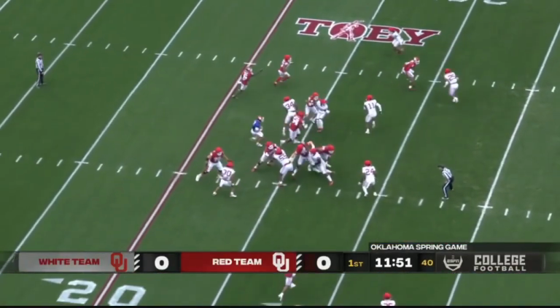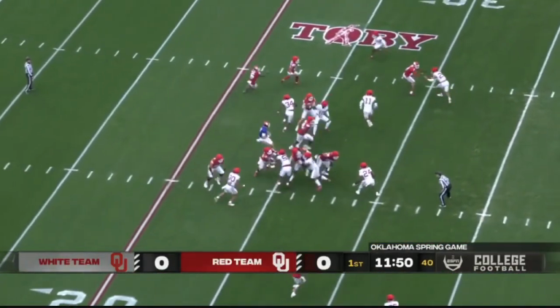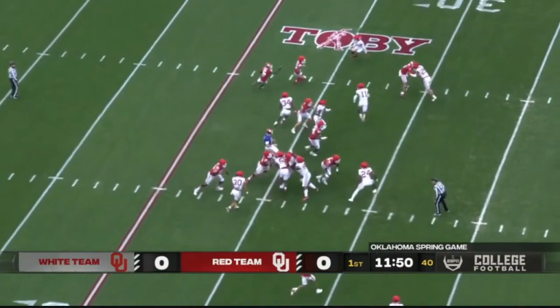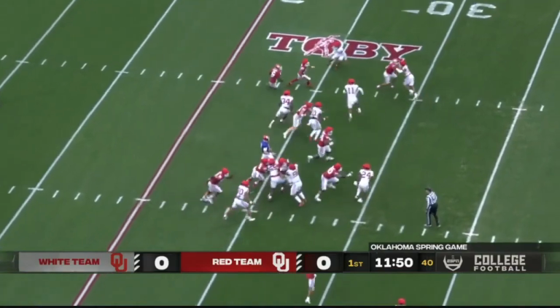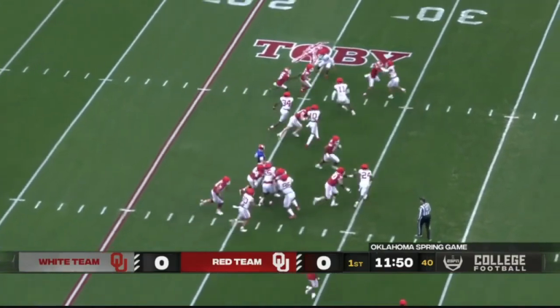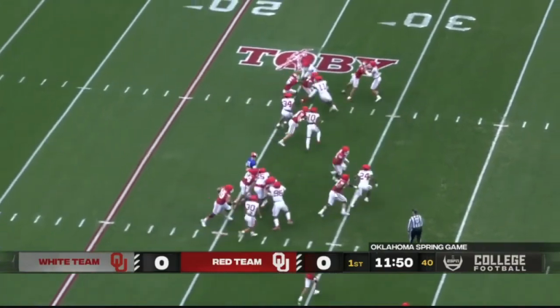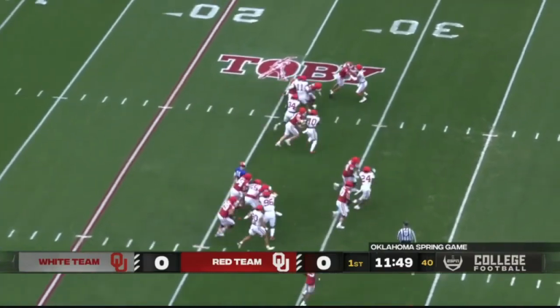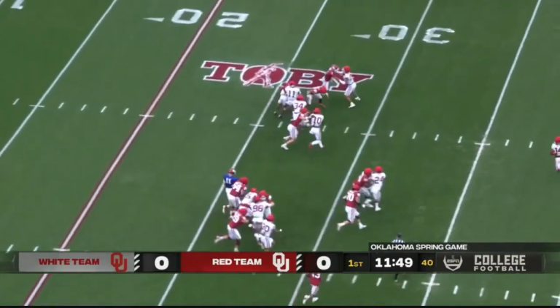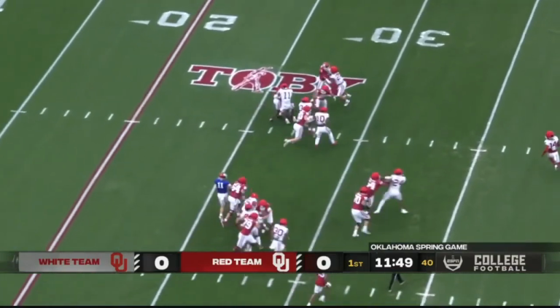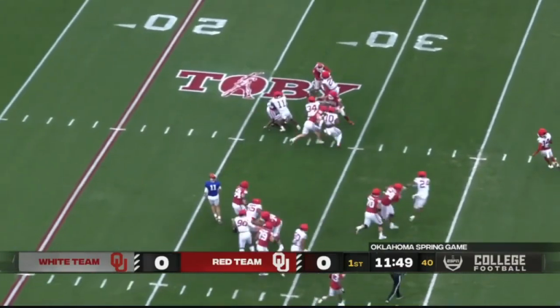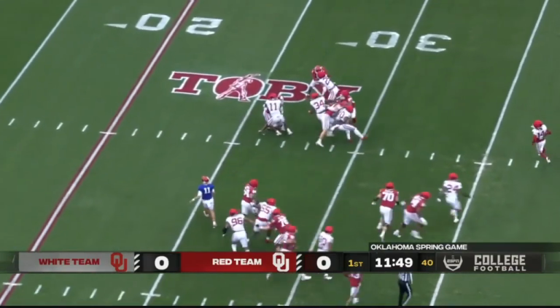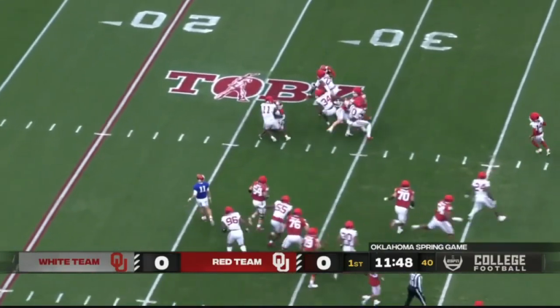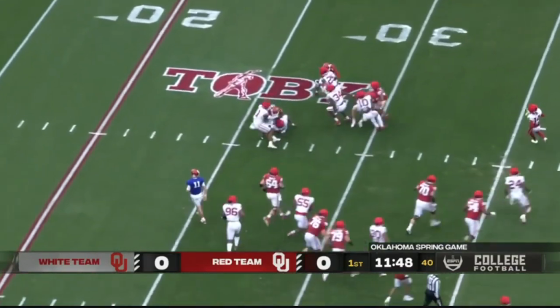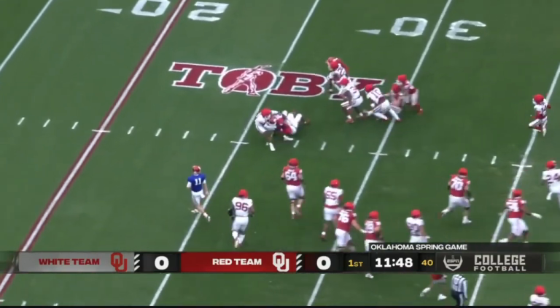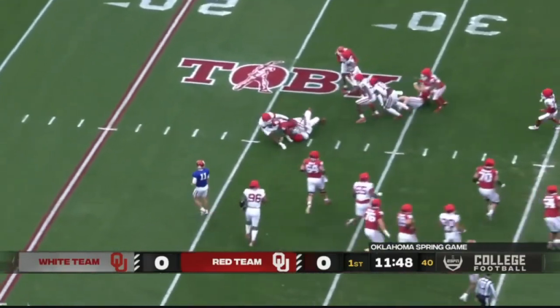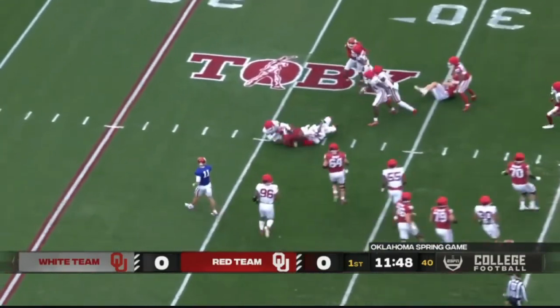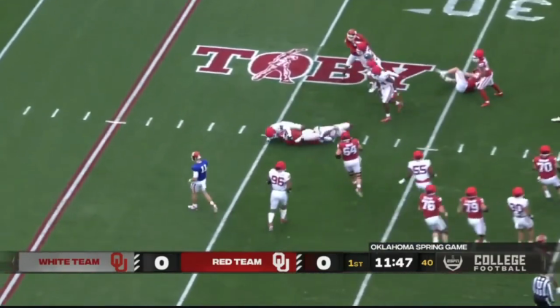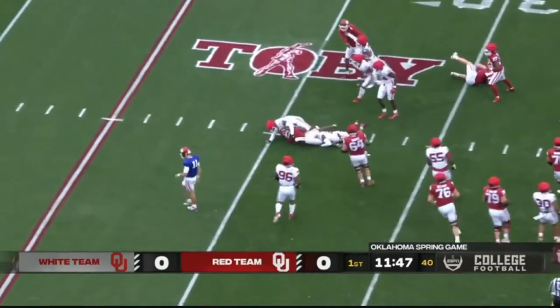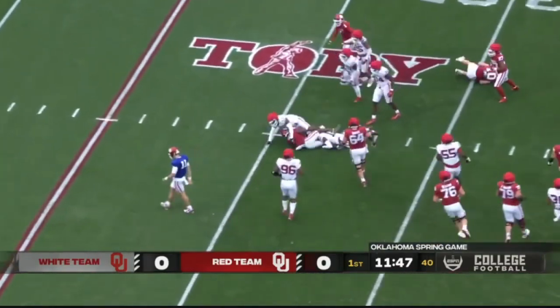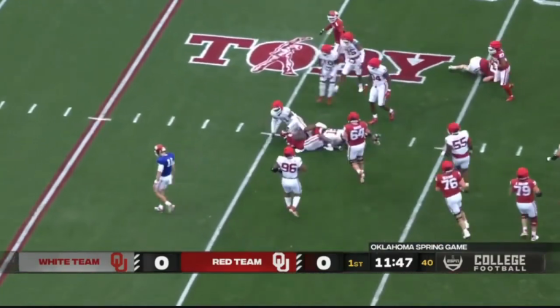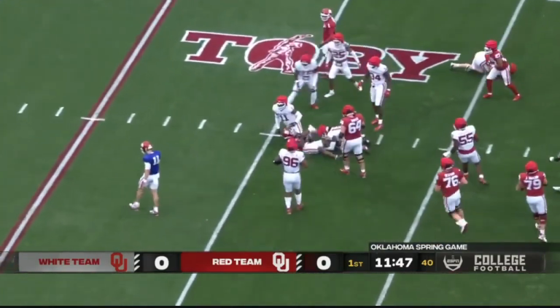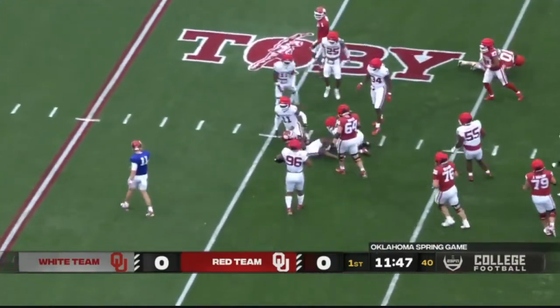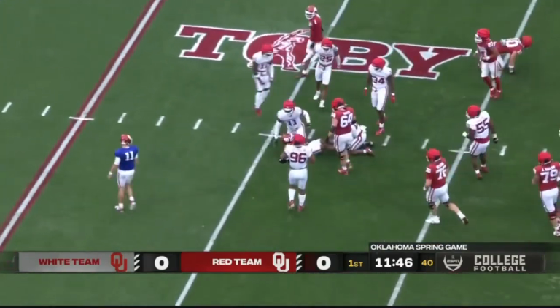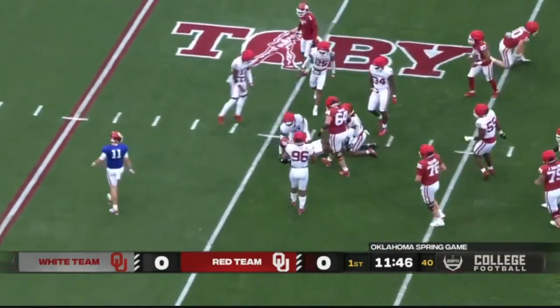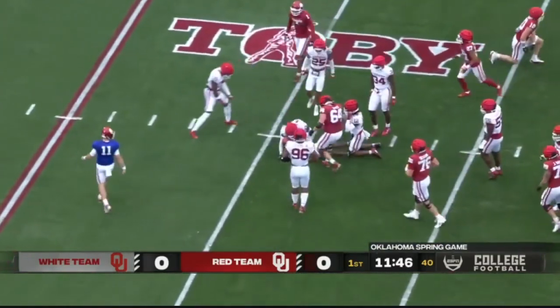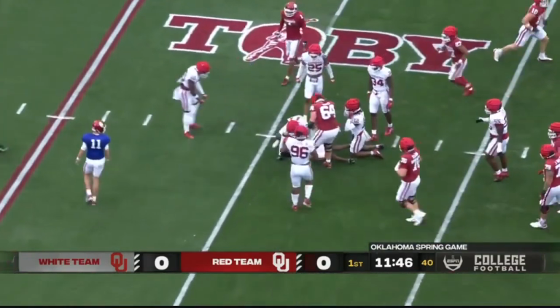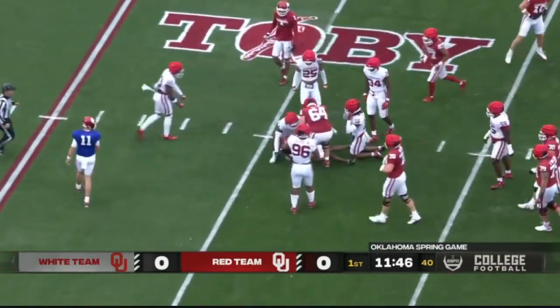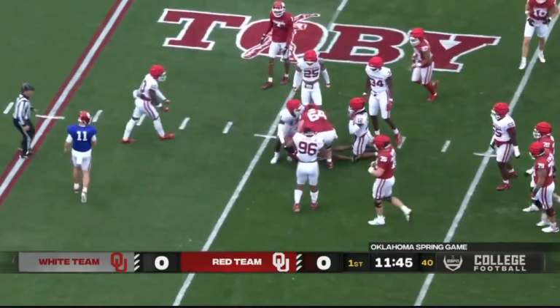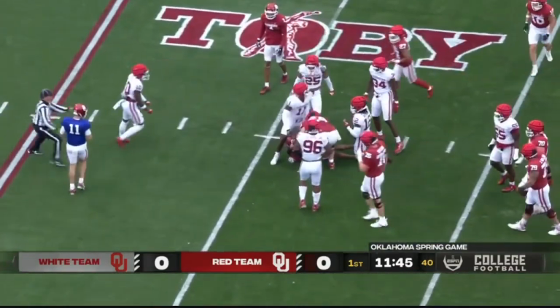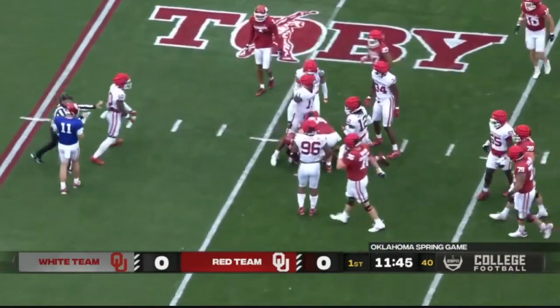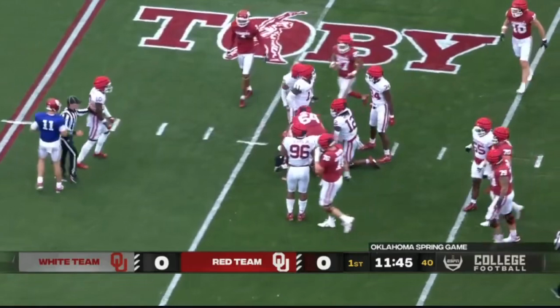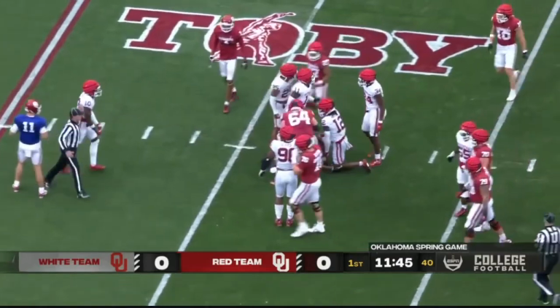There's the handoff to Deion Burks, sweeping left, and a good tackle. Kobe McKenzie makes the stop.